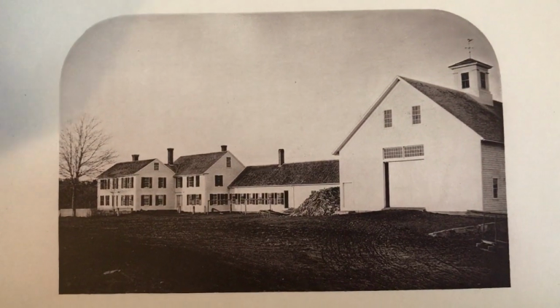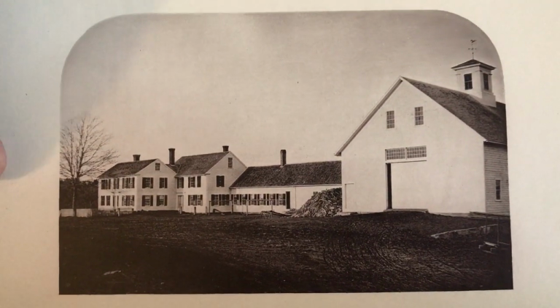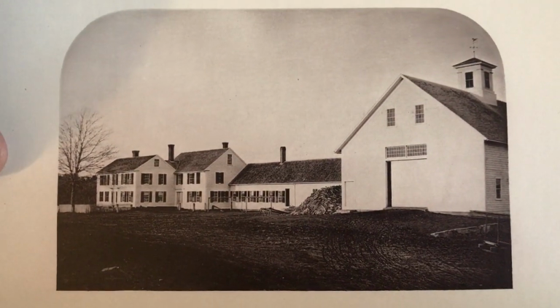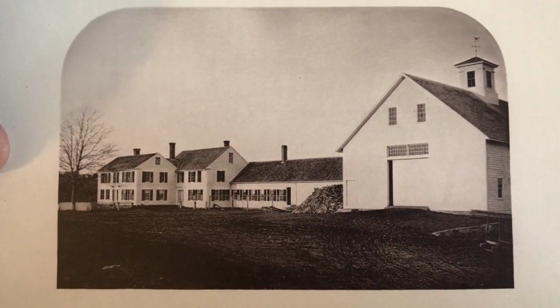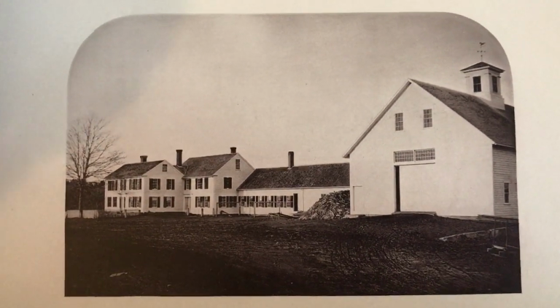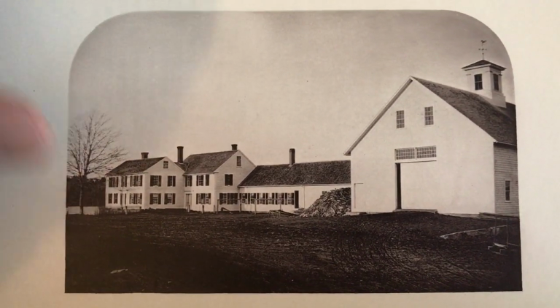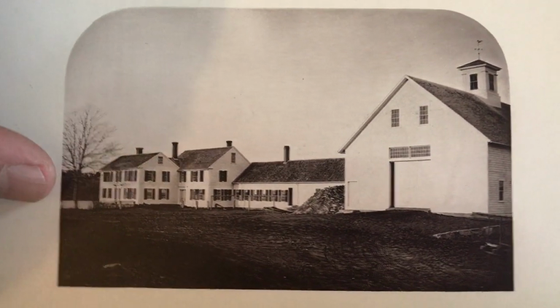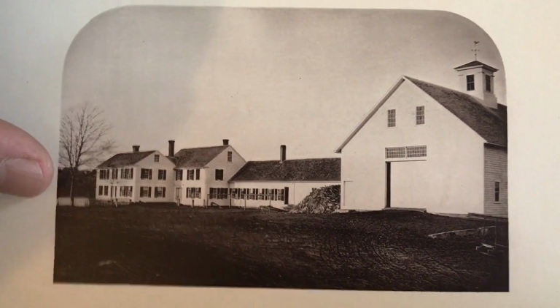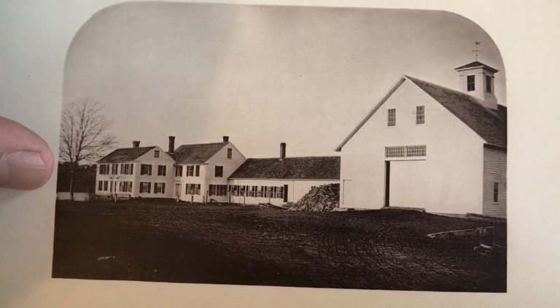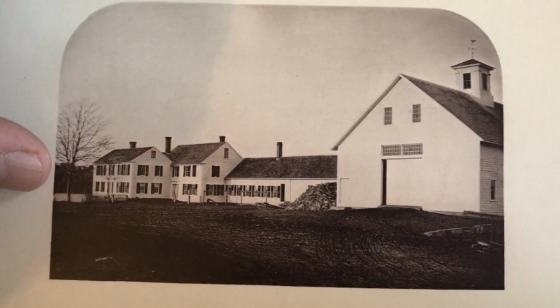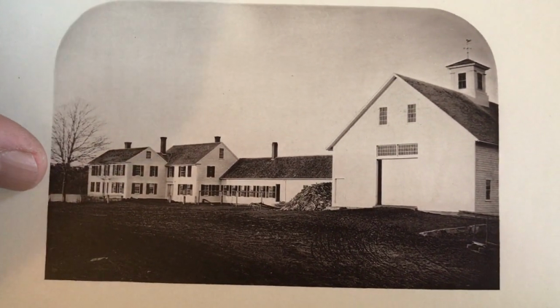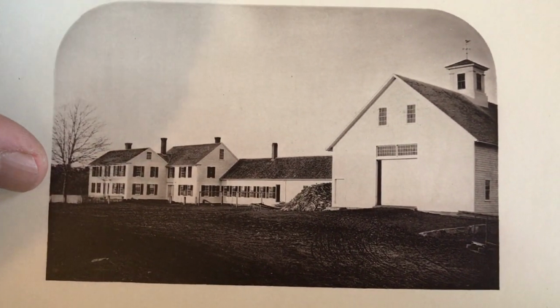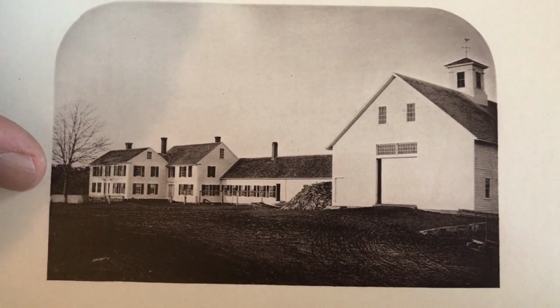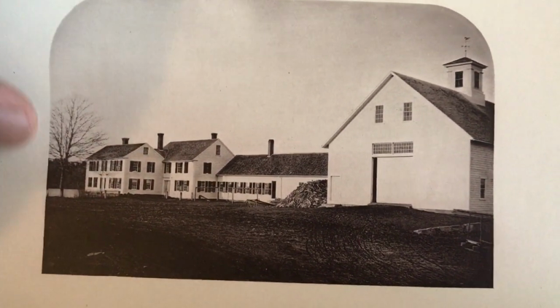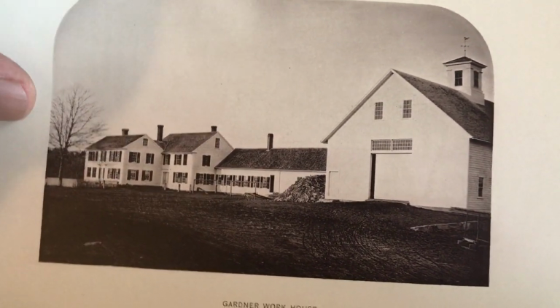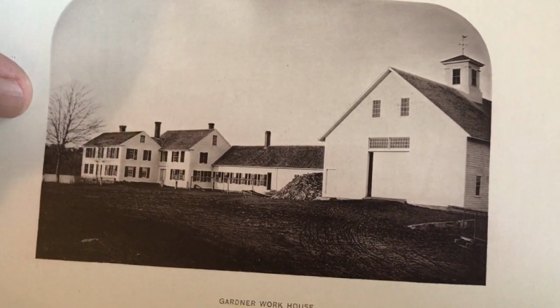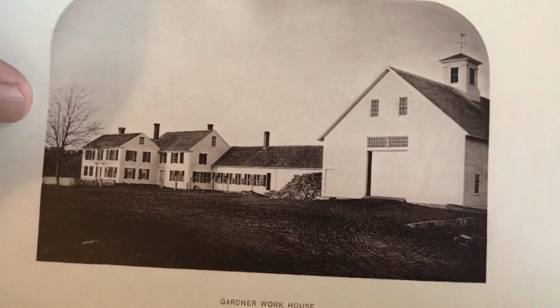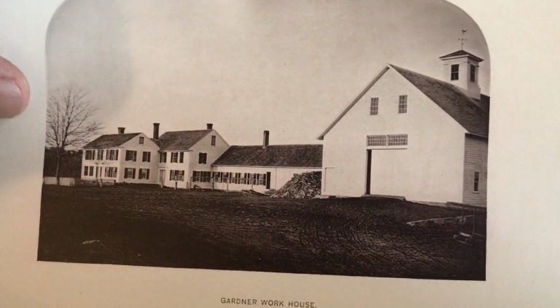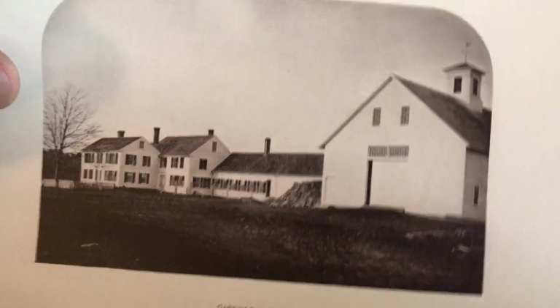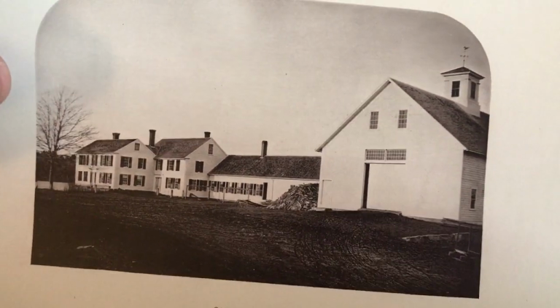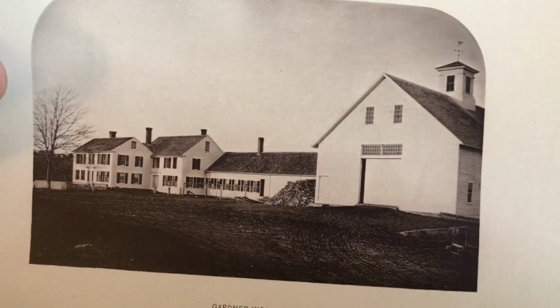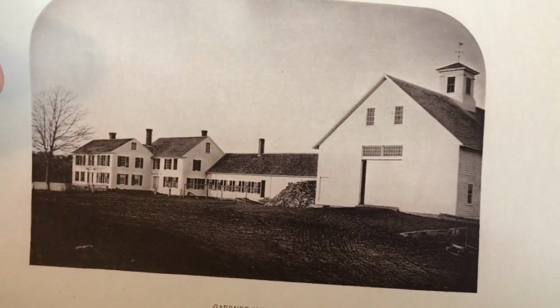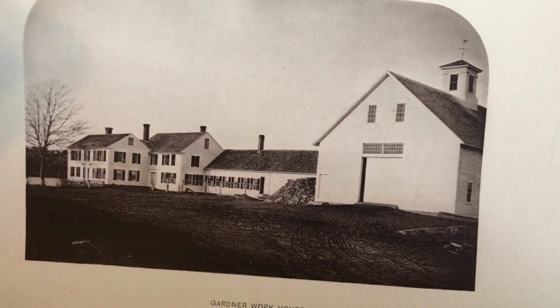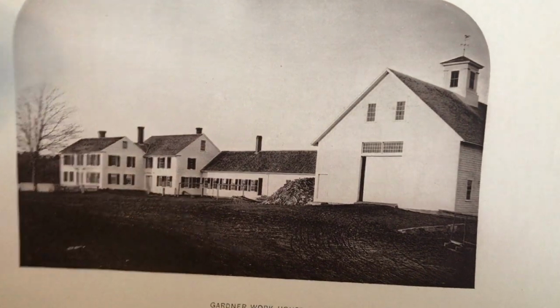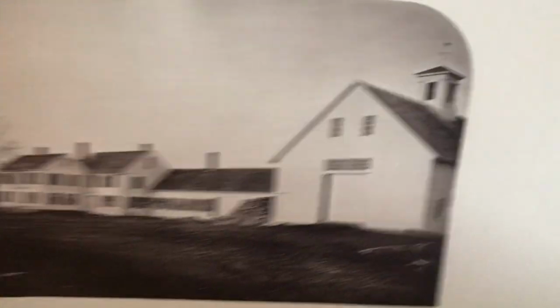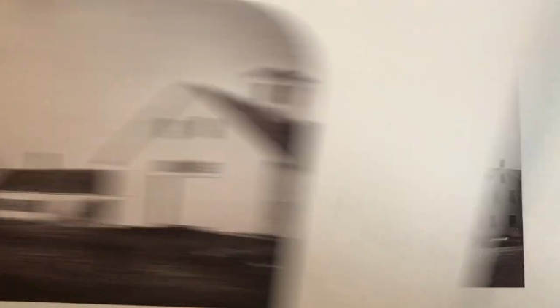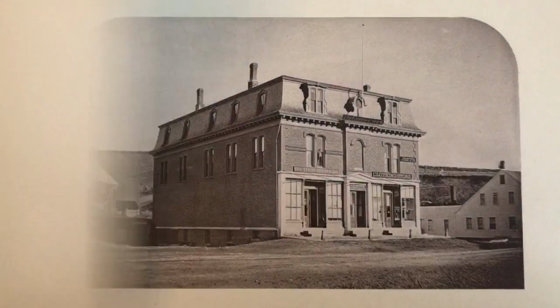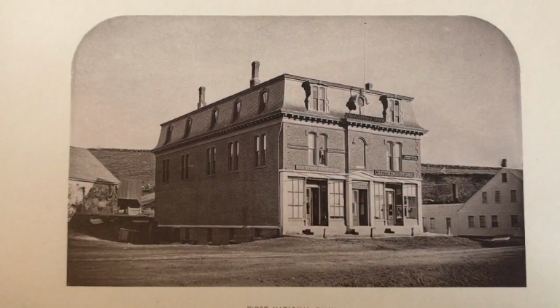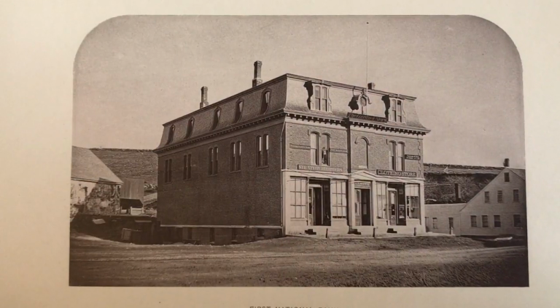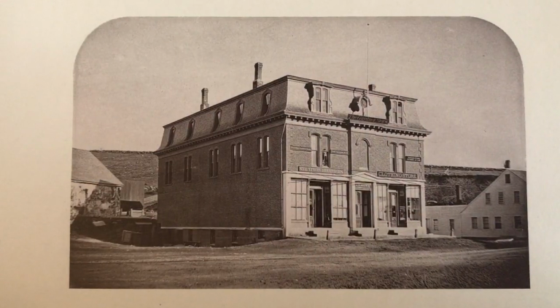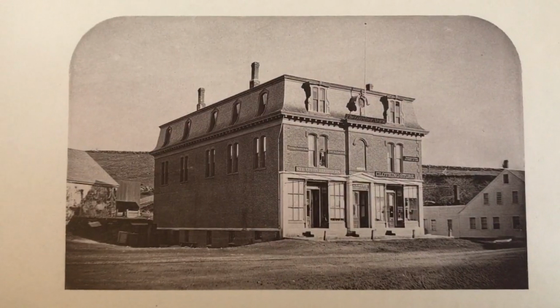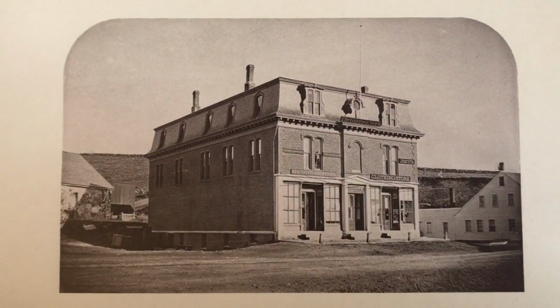Here is the Gardner Workhouse. Pretty nice setup — great looking barn there.